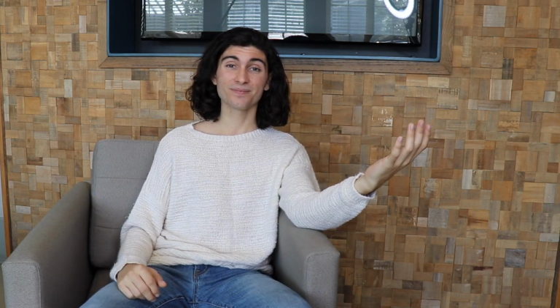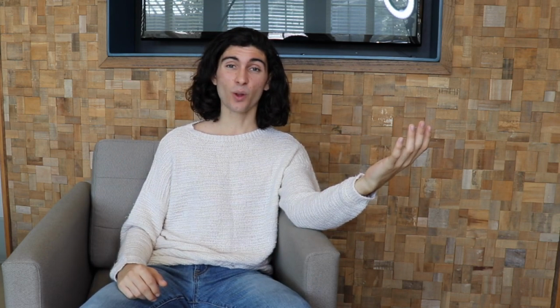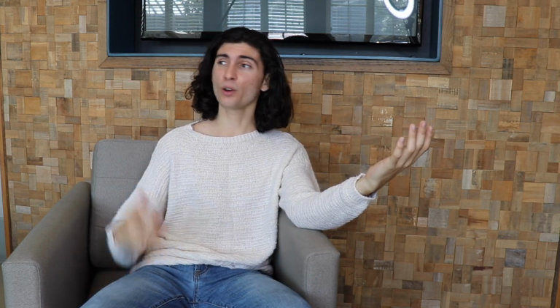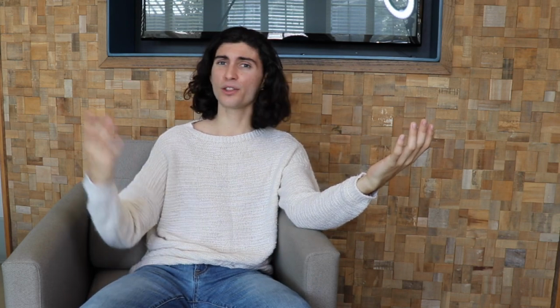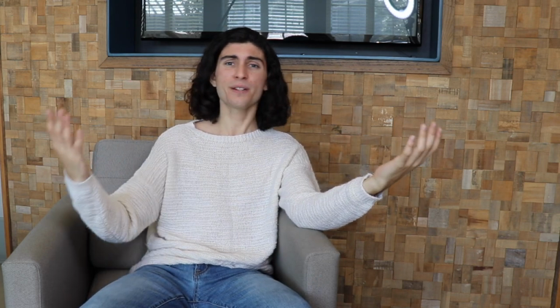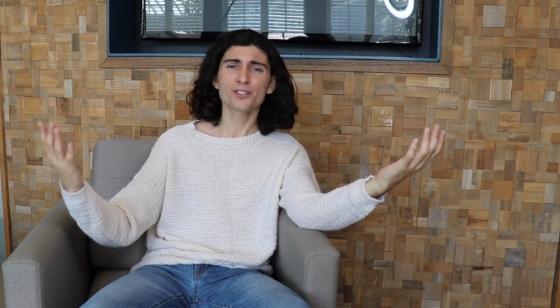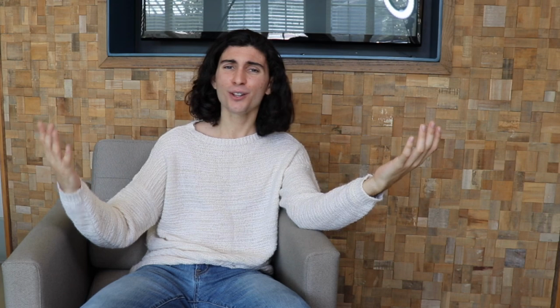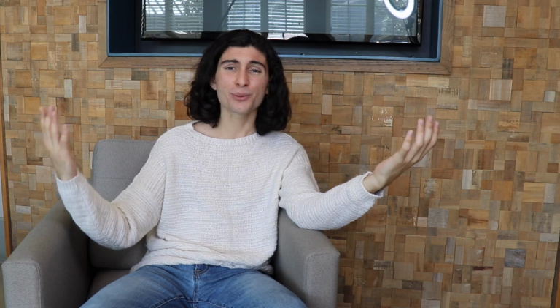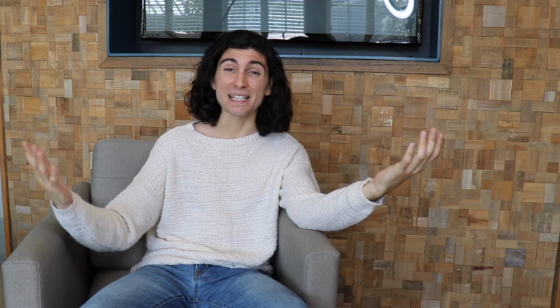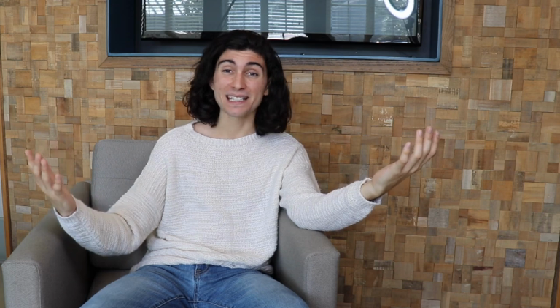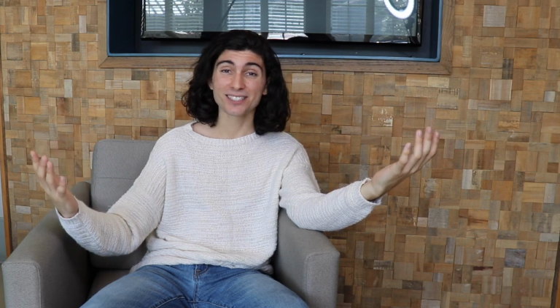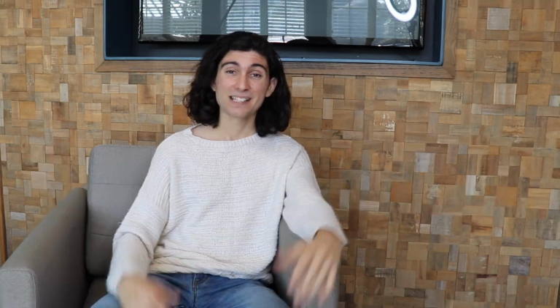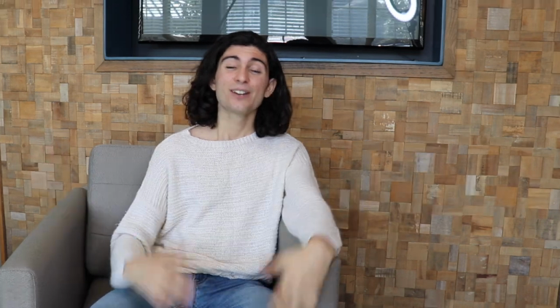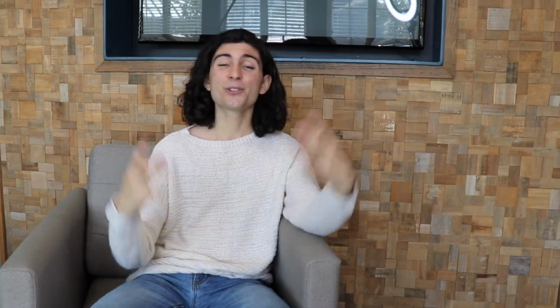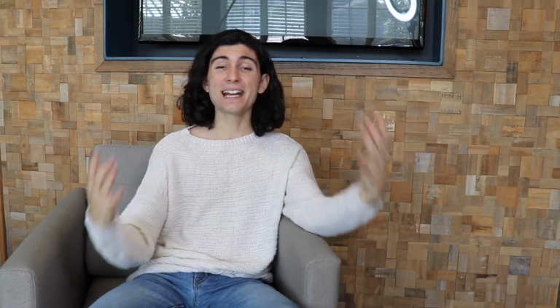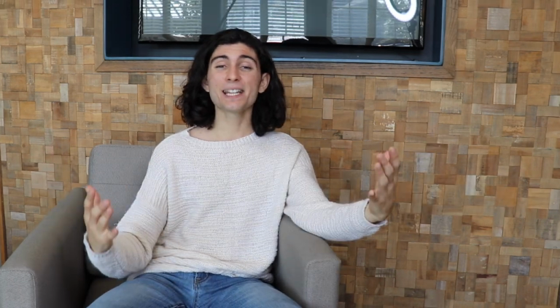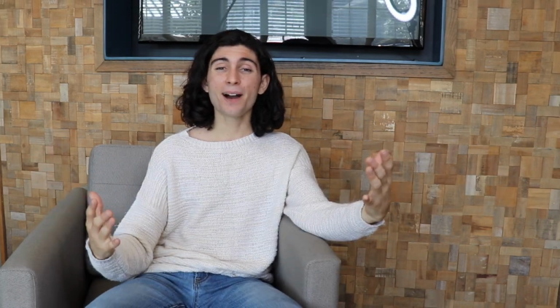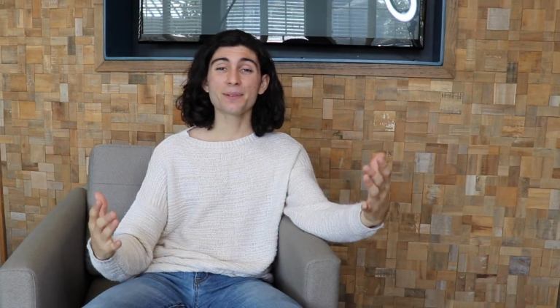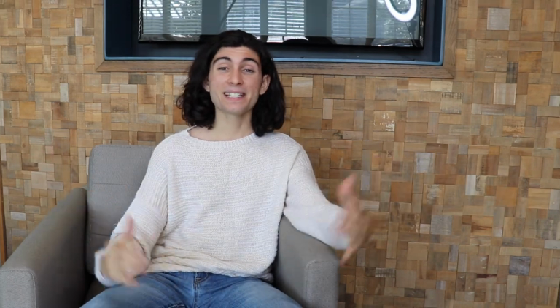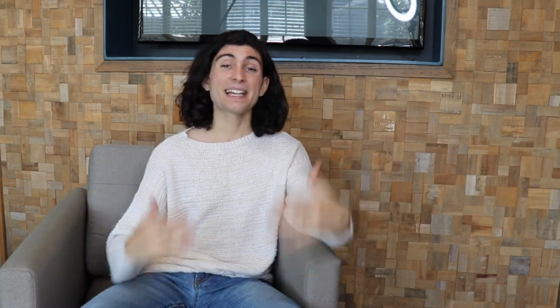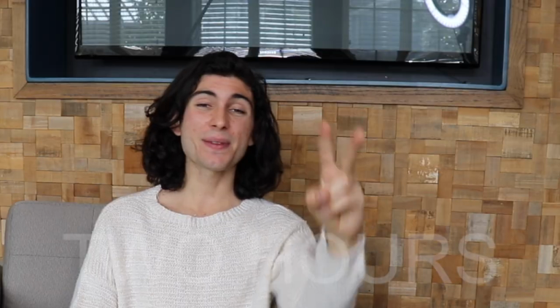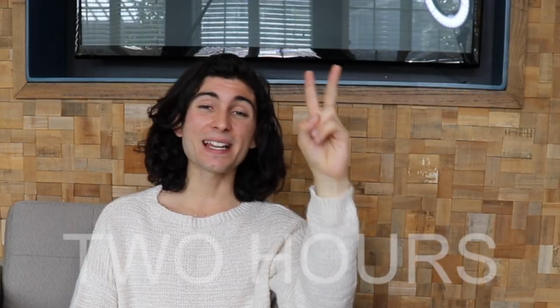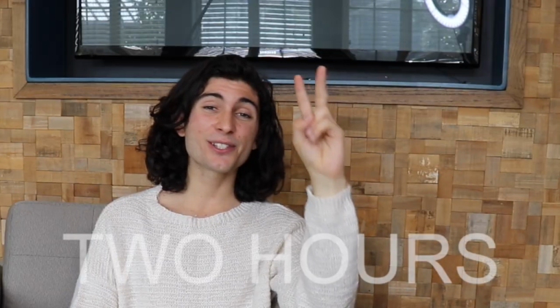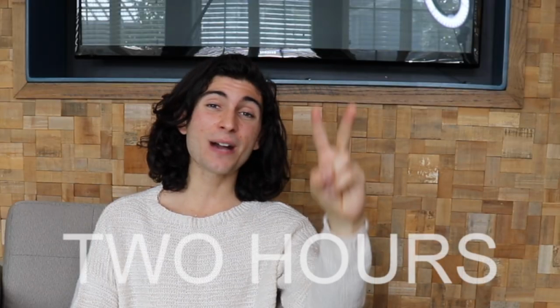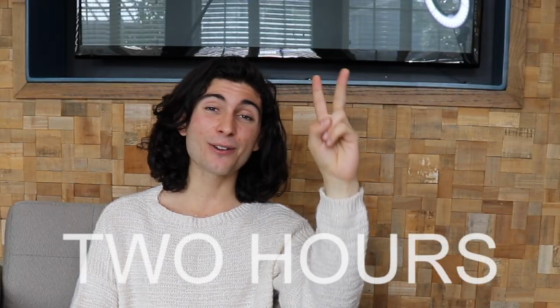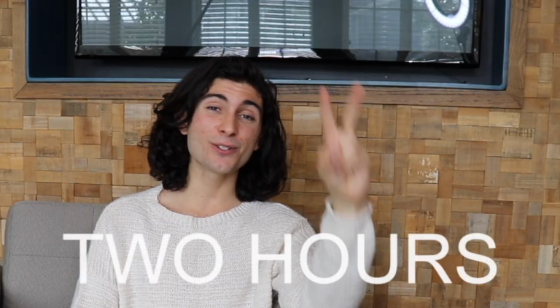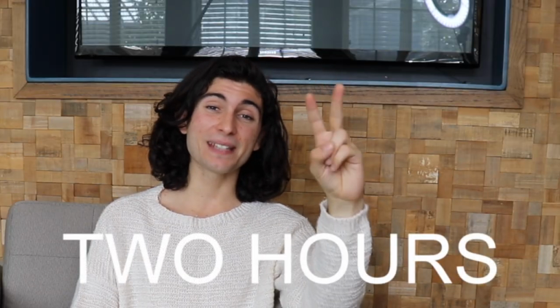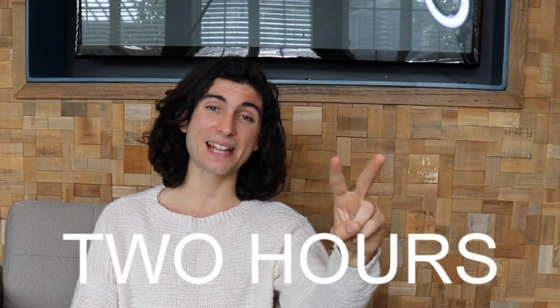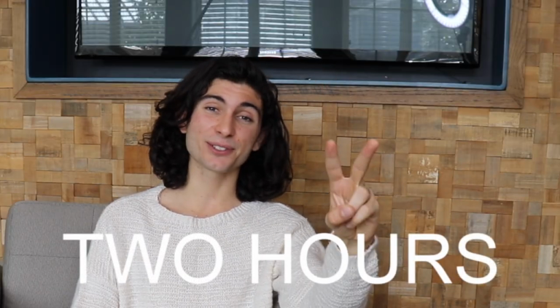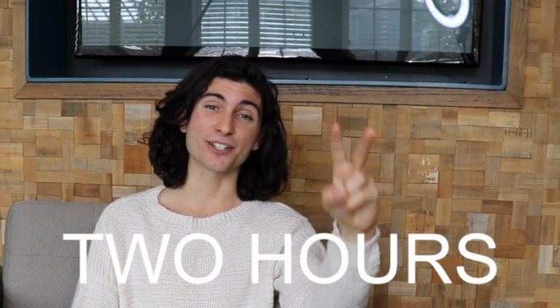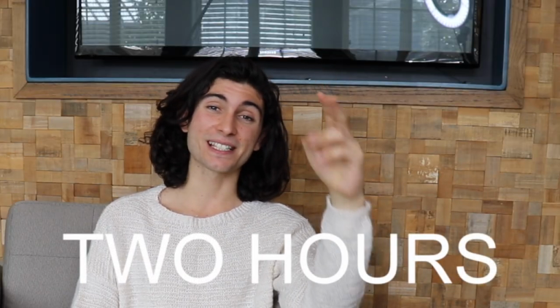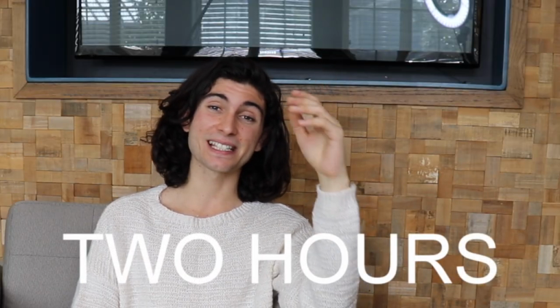Is it $2 an hour, or is it $300 a week? To get to the bottom of this, I'm going to spend the next two hours doing Mechanical Turks.